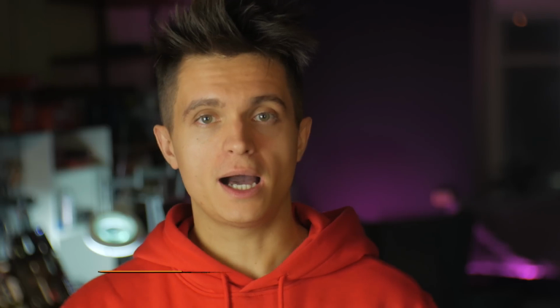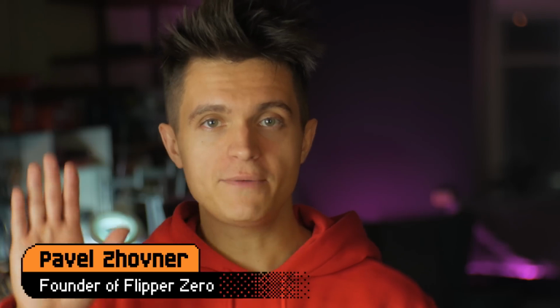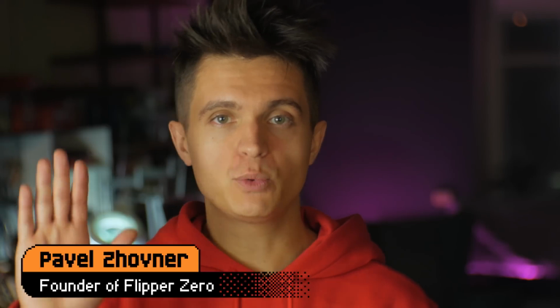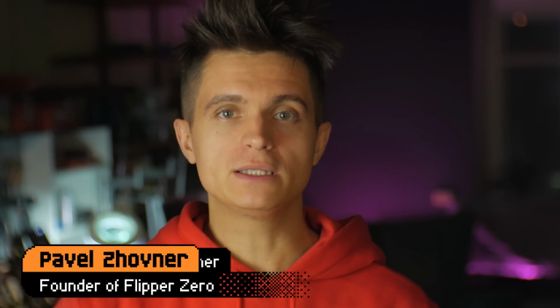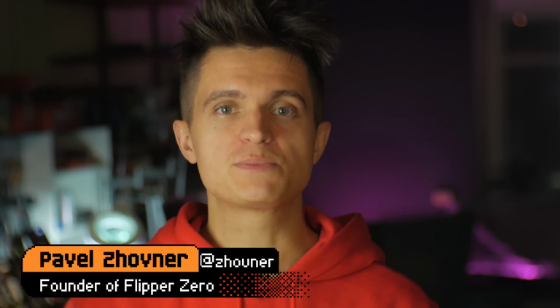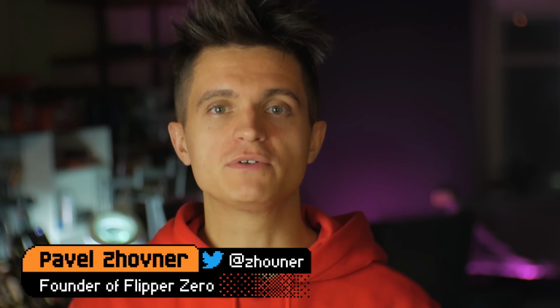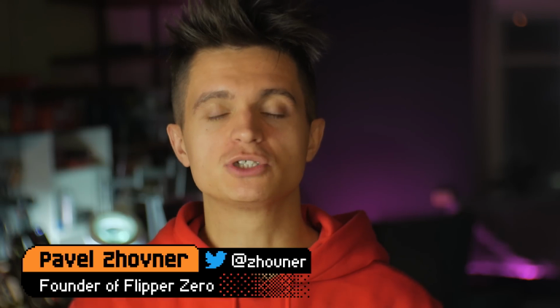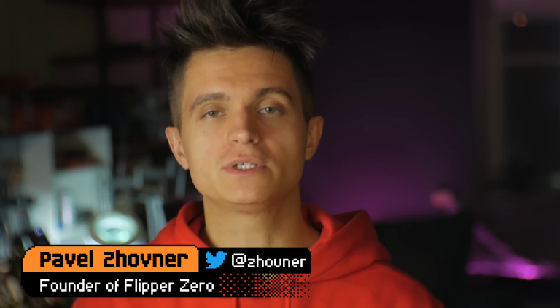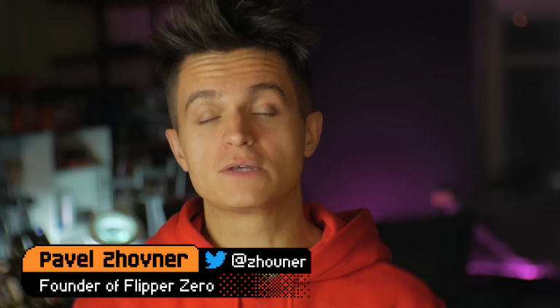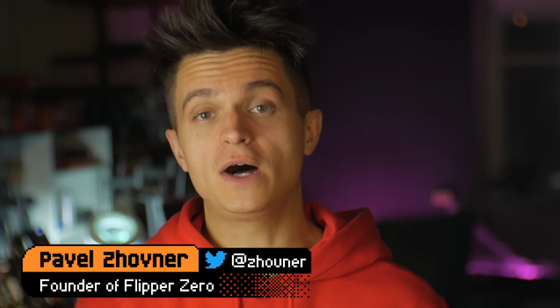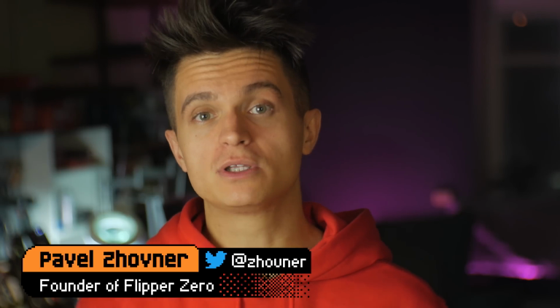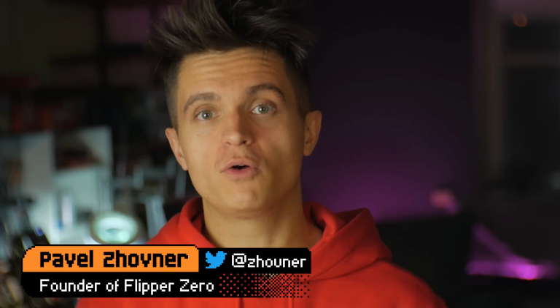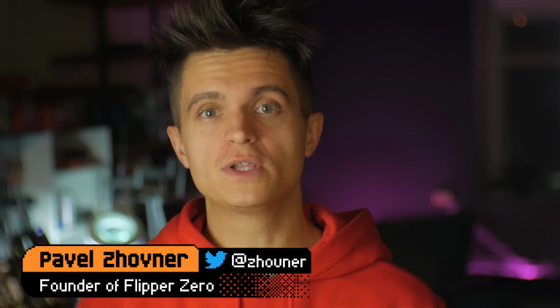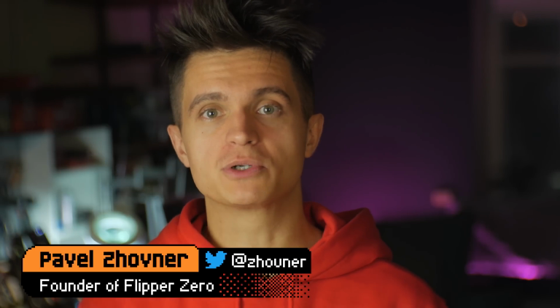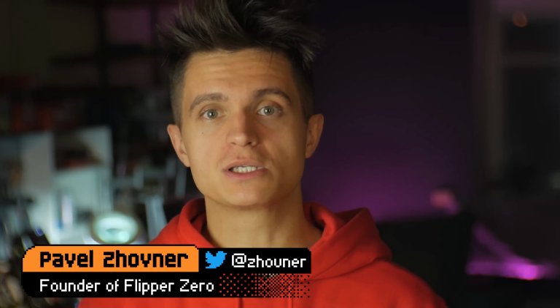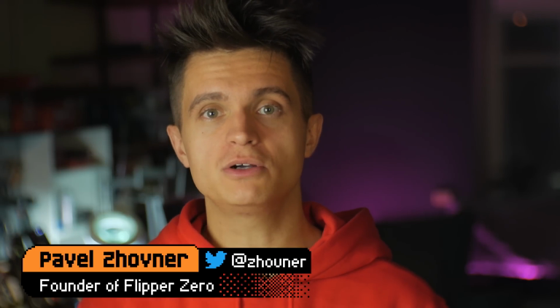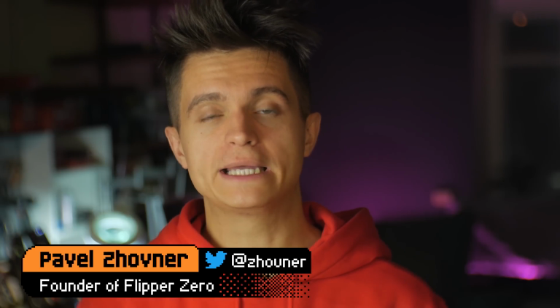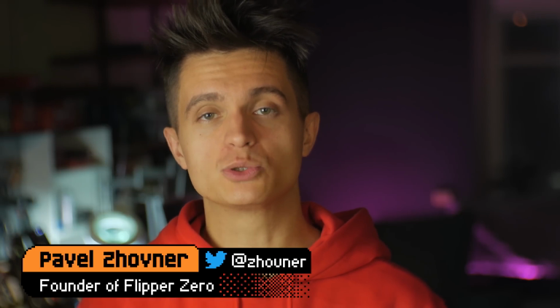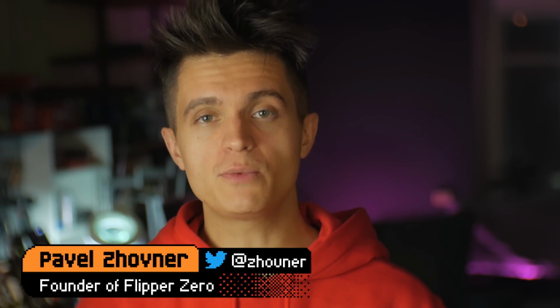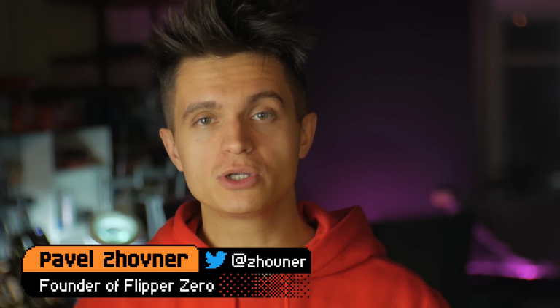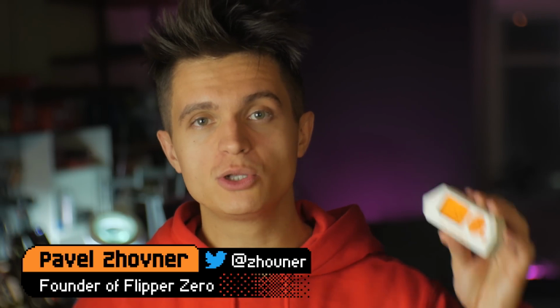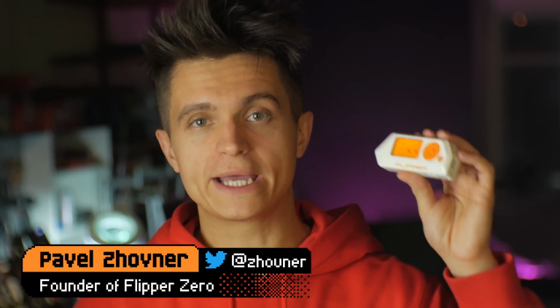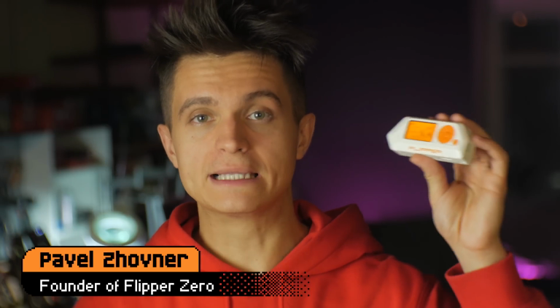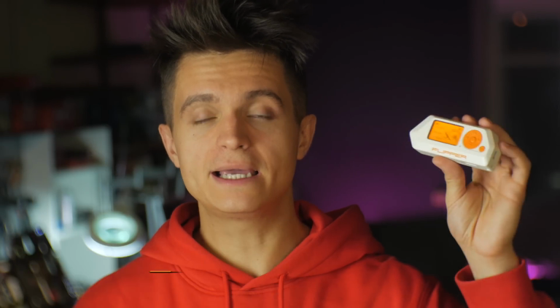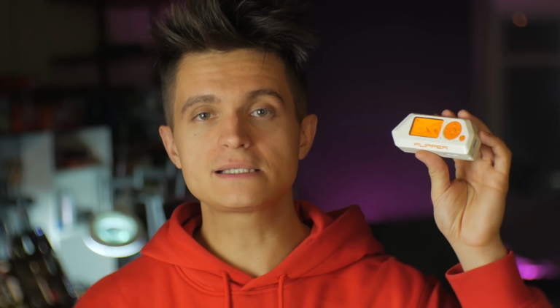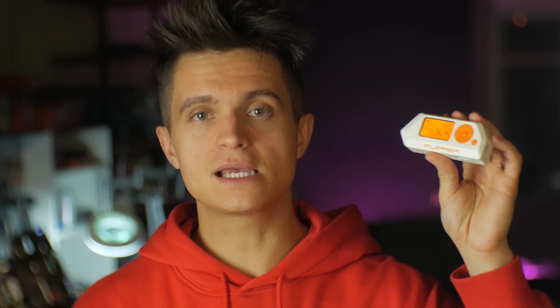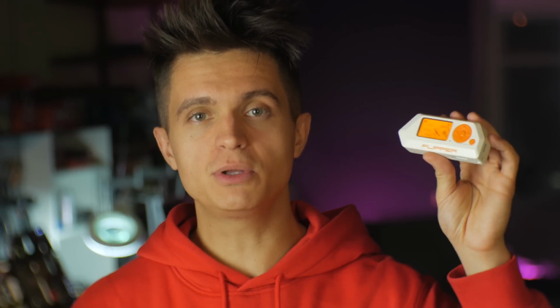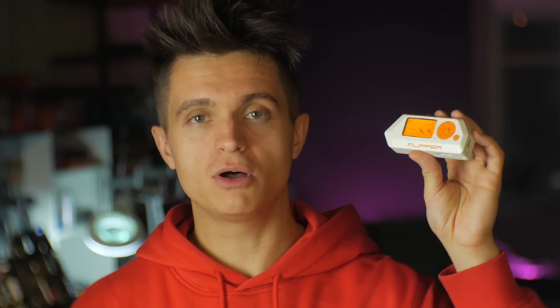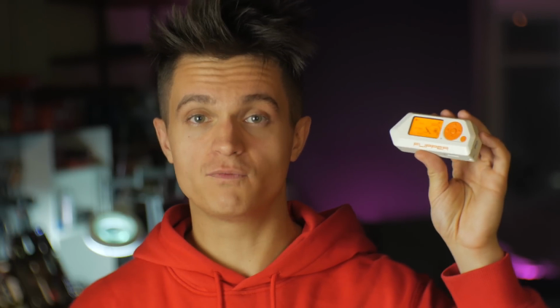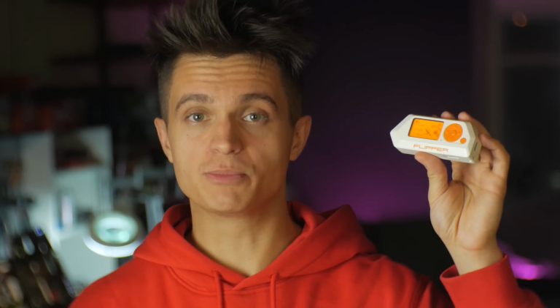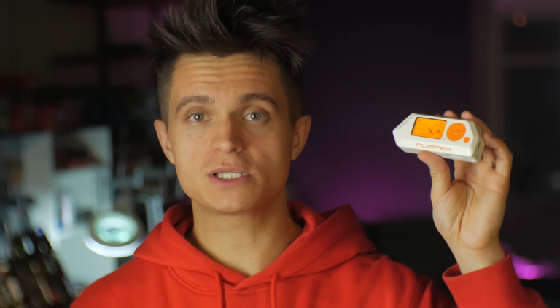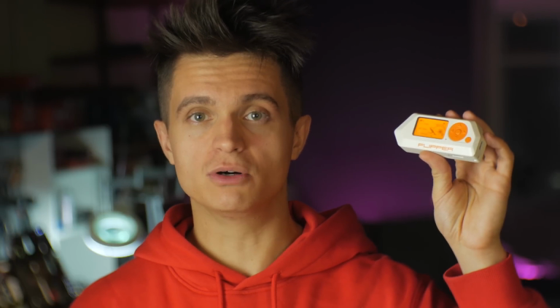Hi everyone, it's Pavel Zhovner, the founder of Flipper Zero, and today we're going to look at the latest sample of Flipper Zero.